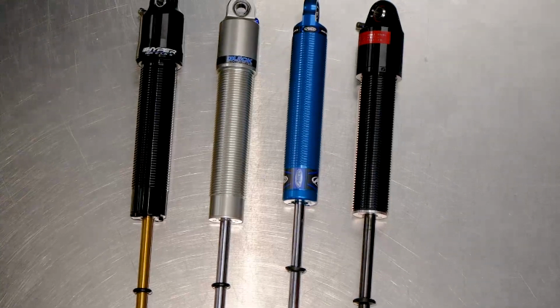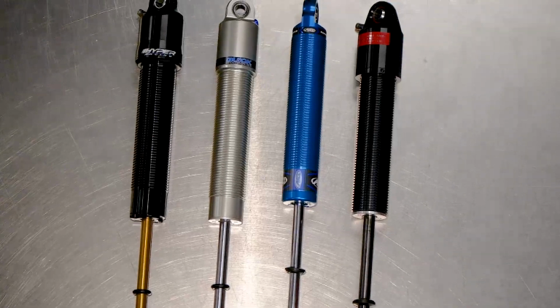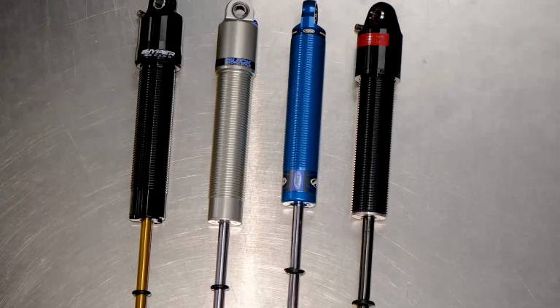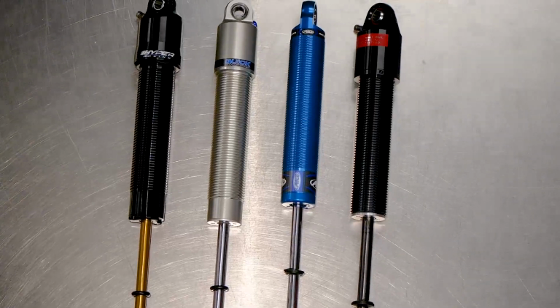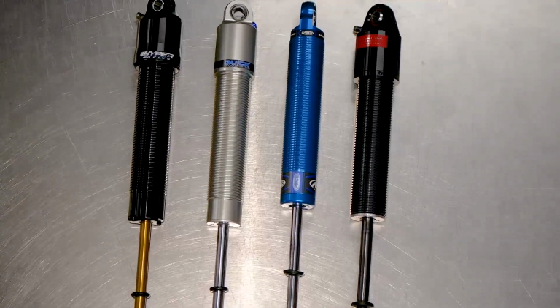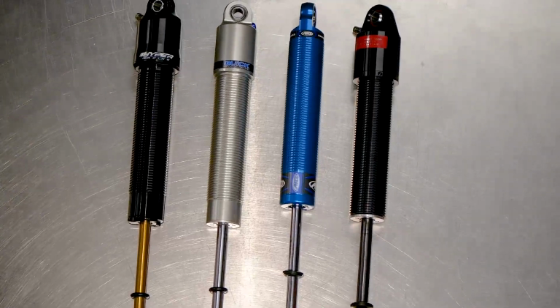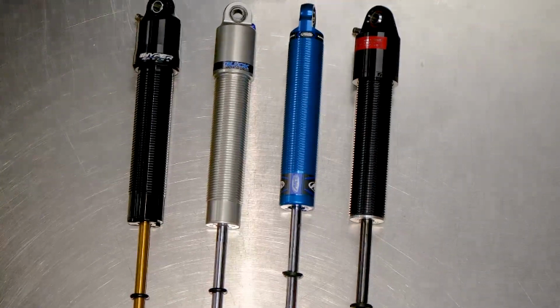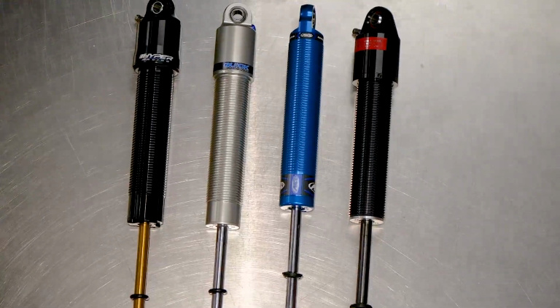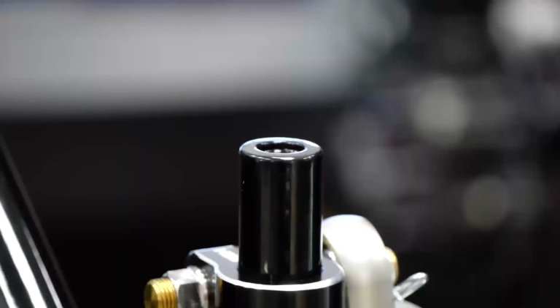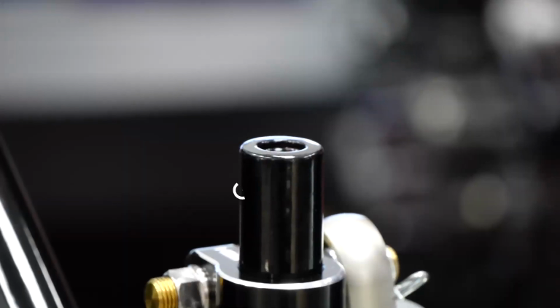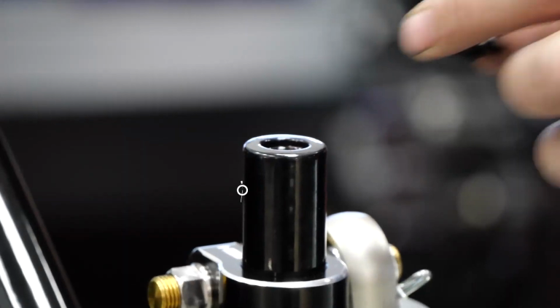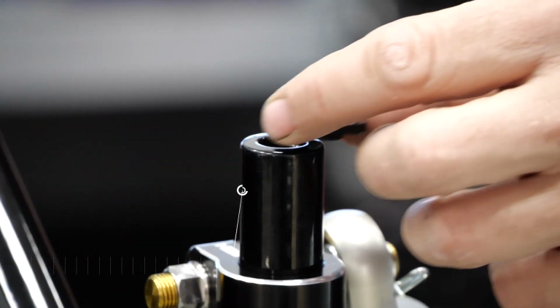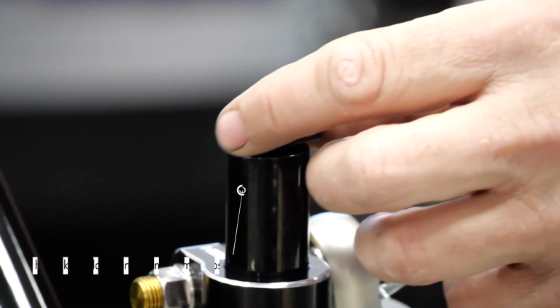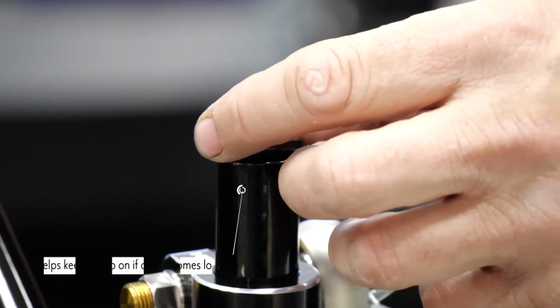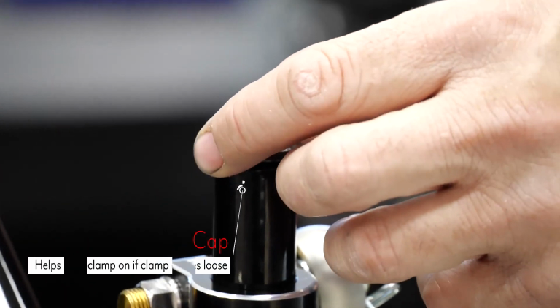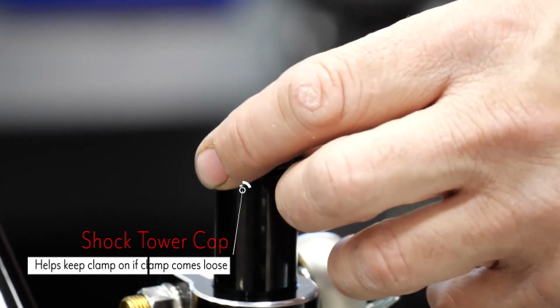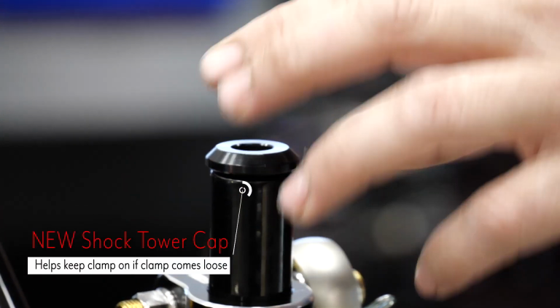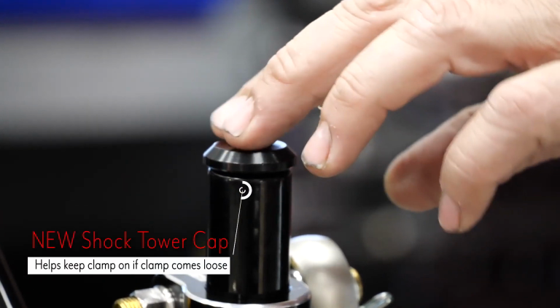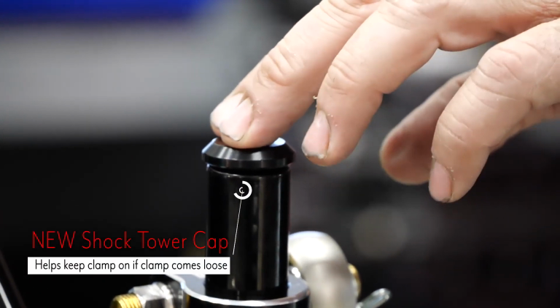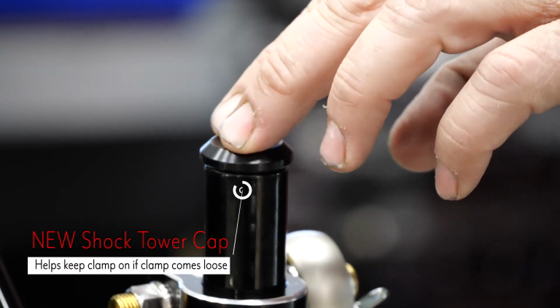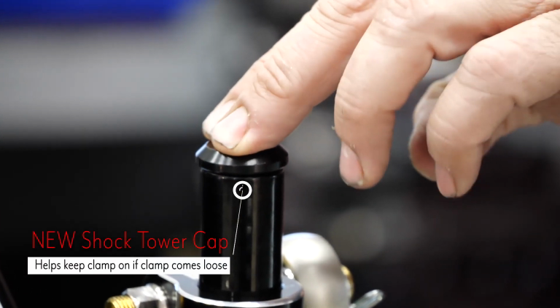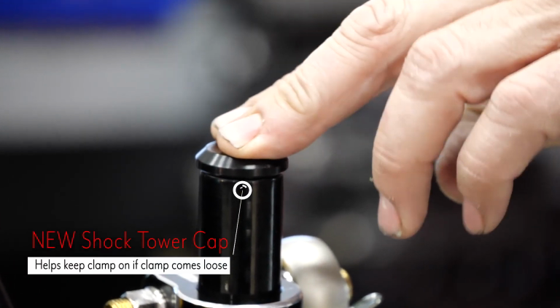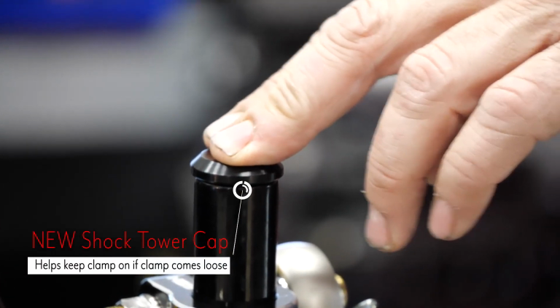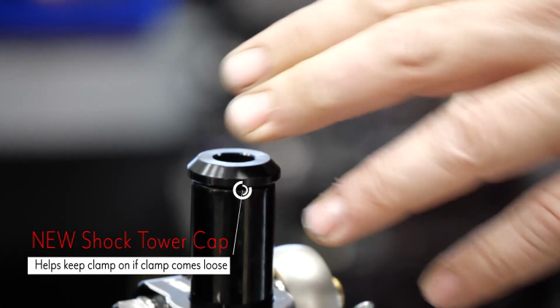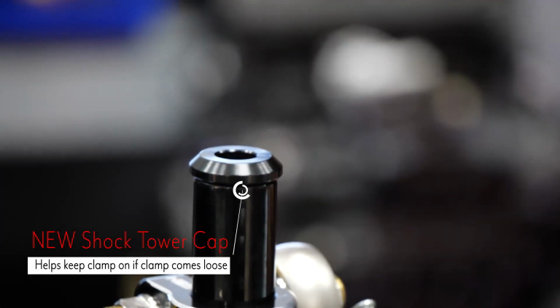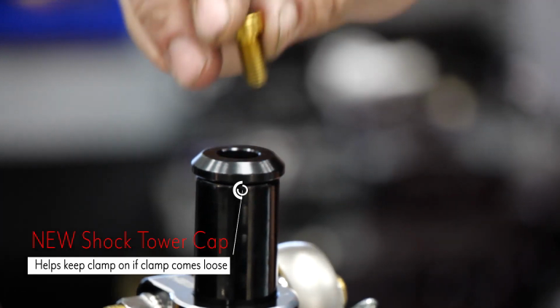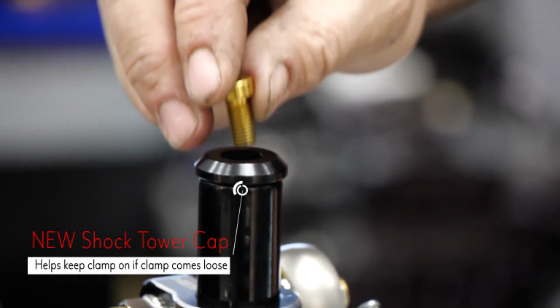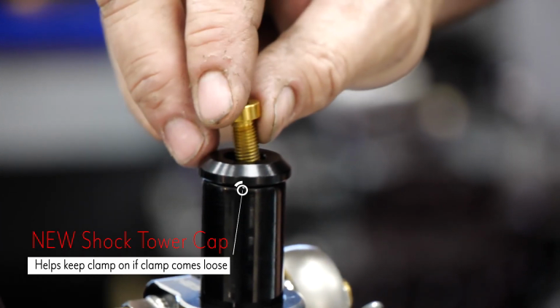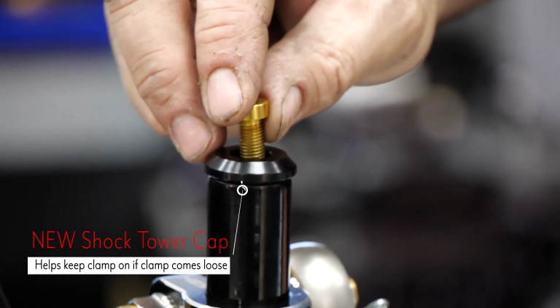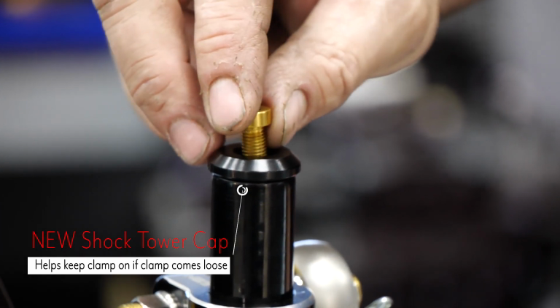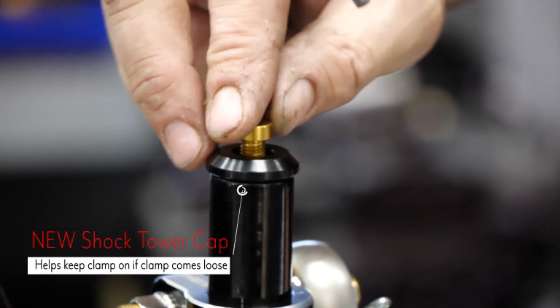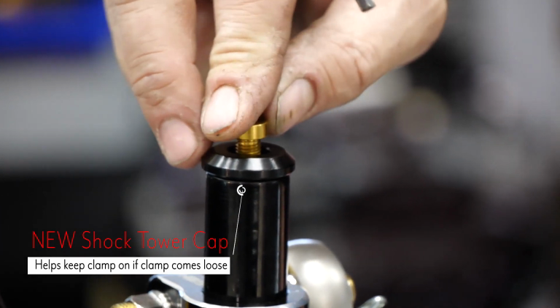Something new for 2022 is our threaded shock cap. They hold the clamp on in case the clamp comes loose.